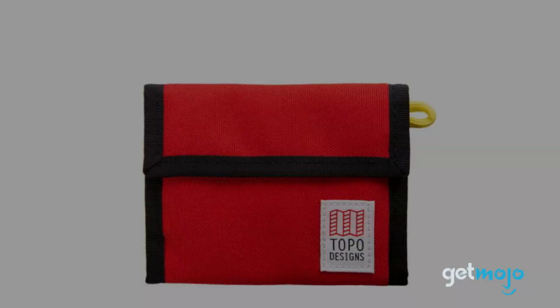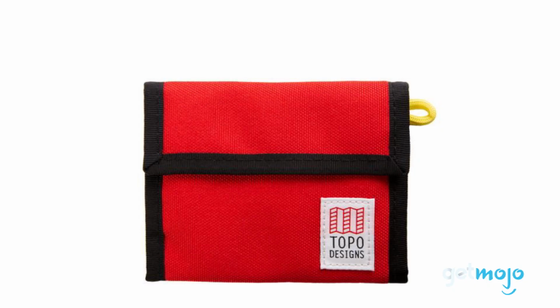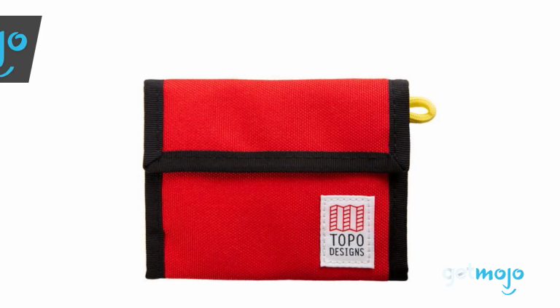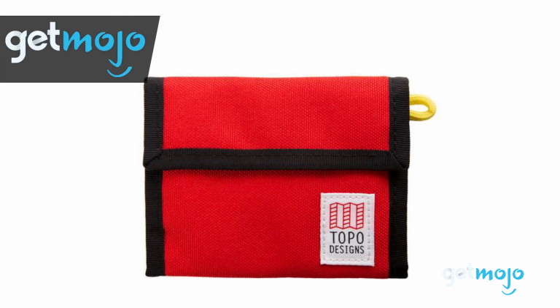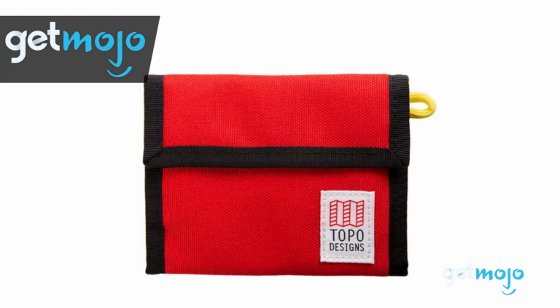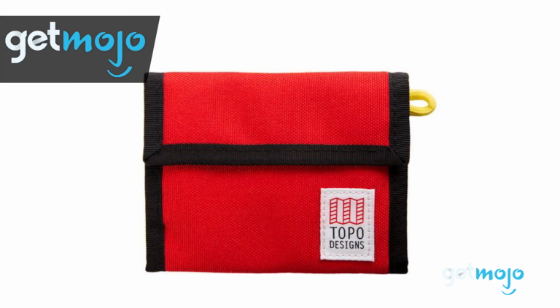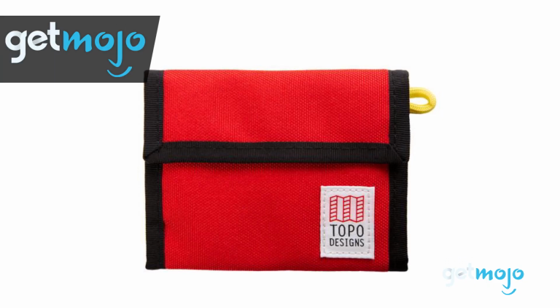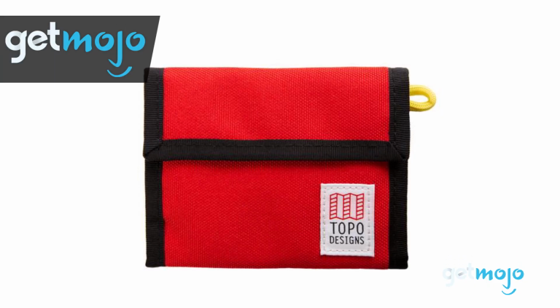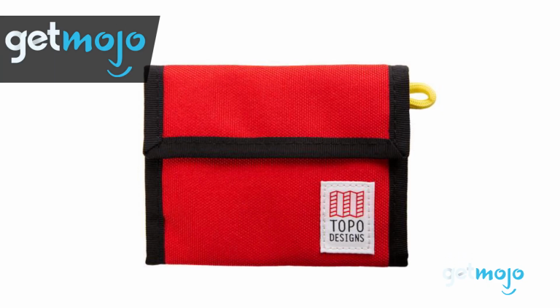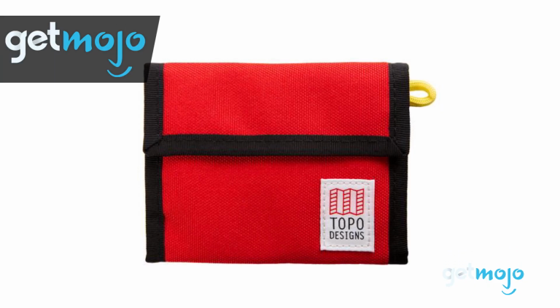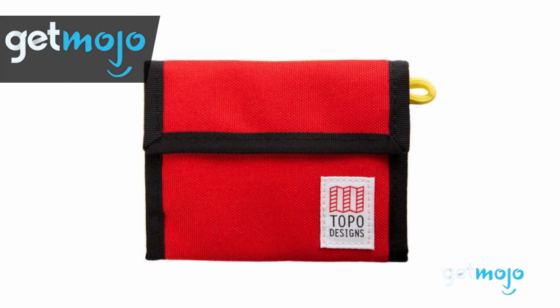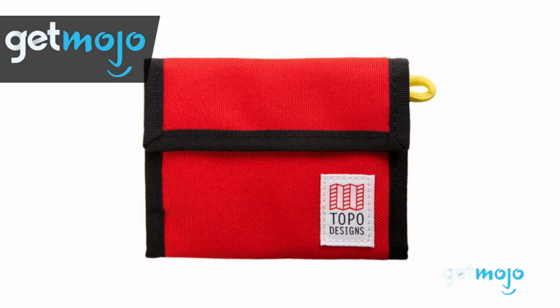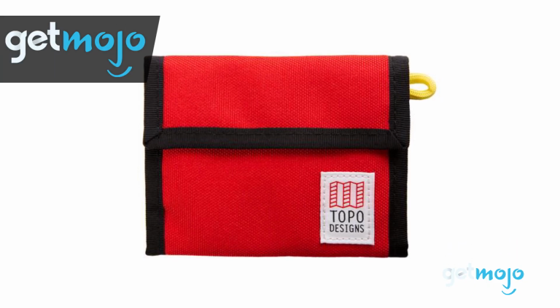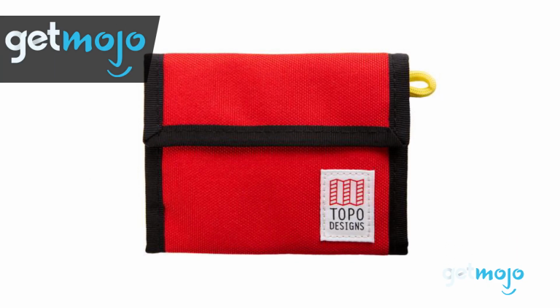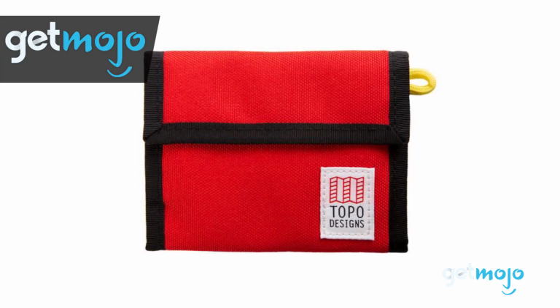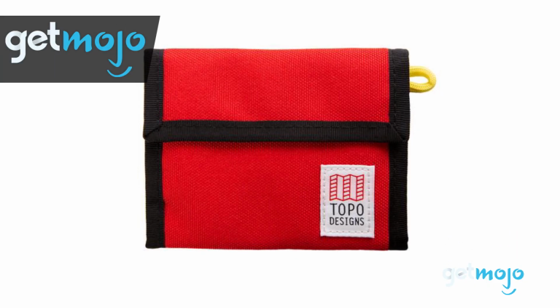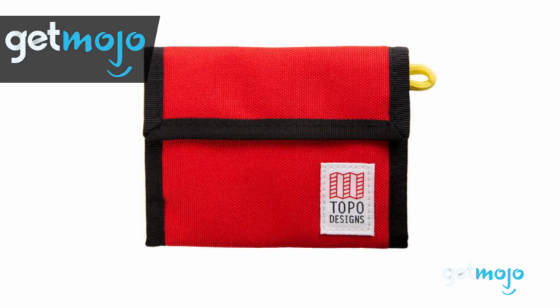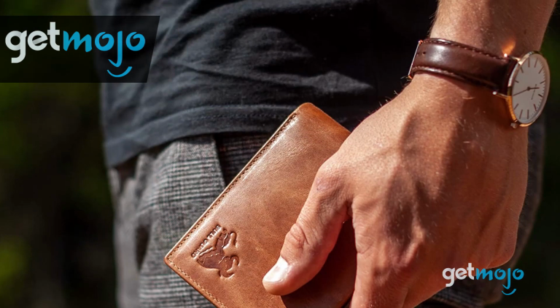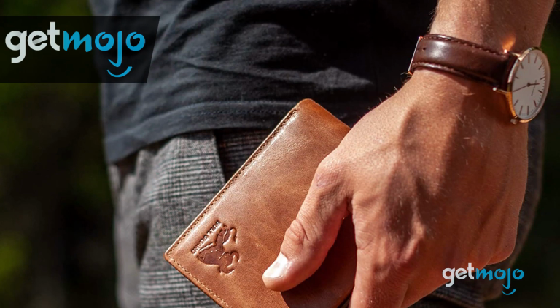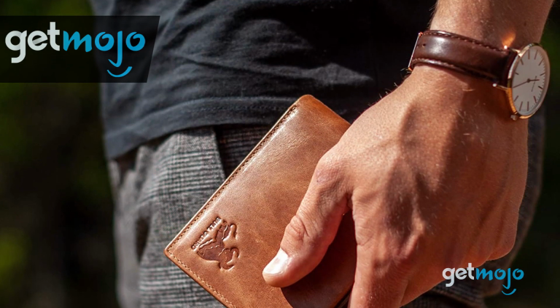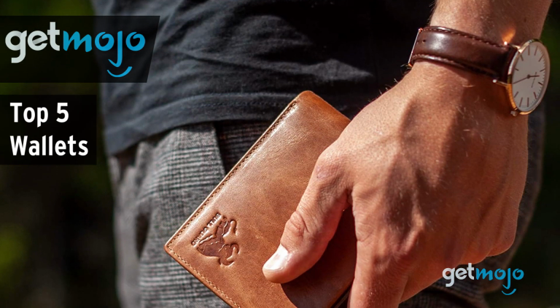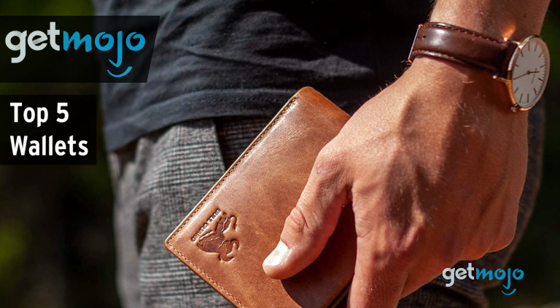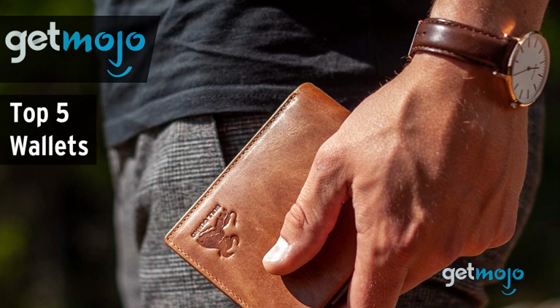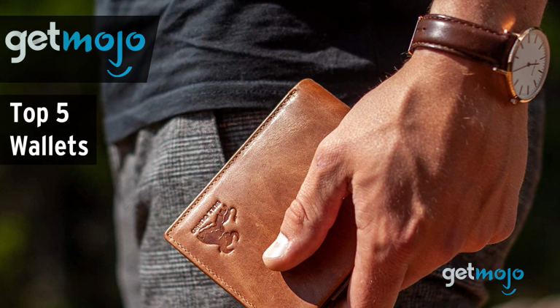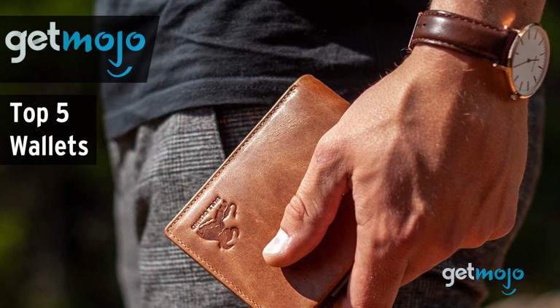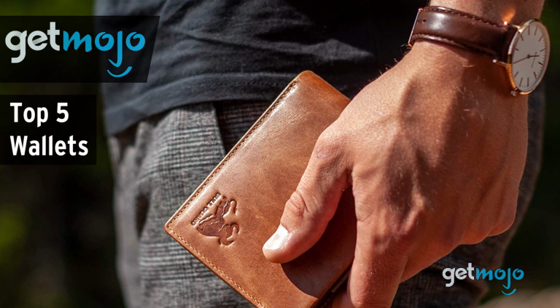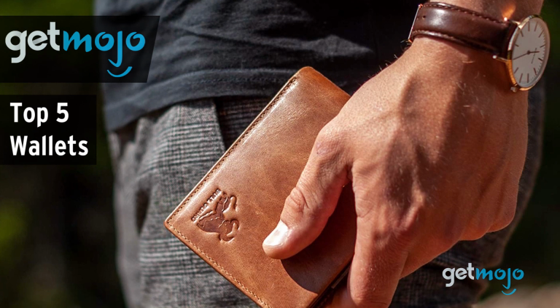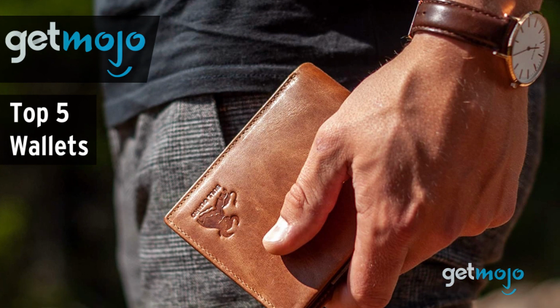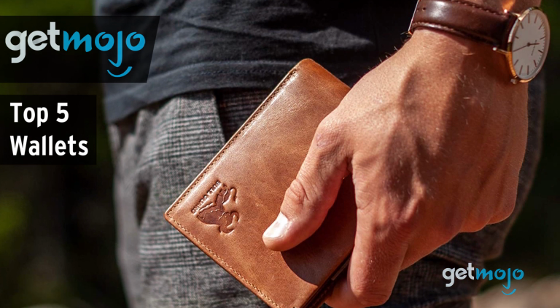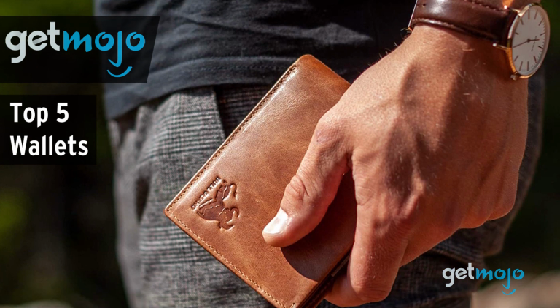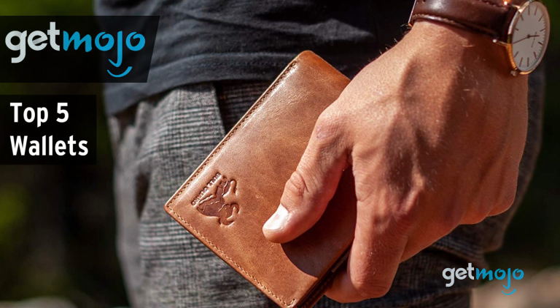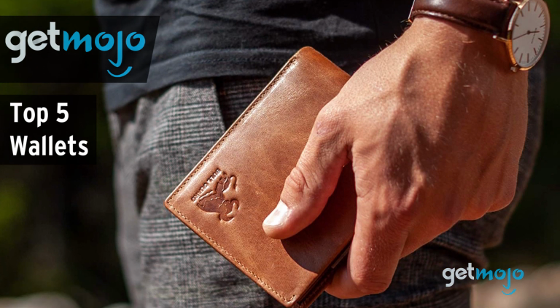Welcome to GetMojo. We do the research so you don't have to. In this video, we're offering our picks for the 5 best wallets on the market.